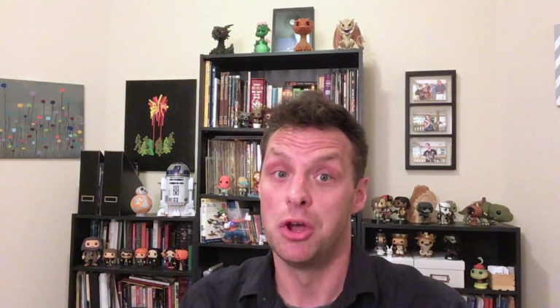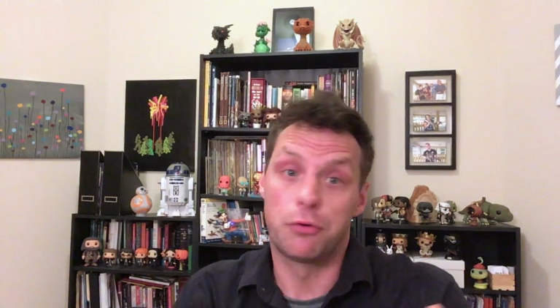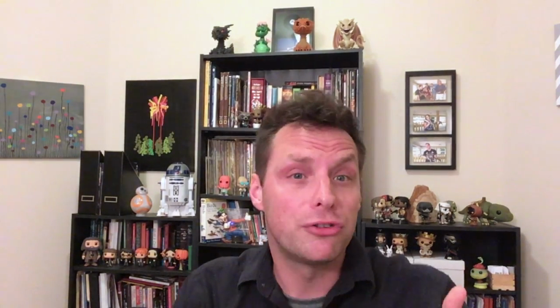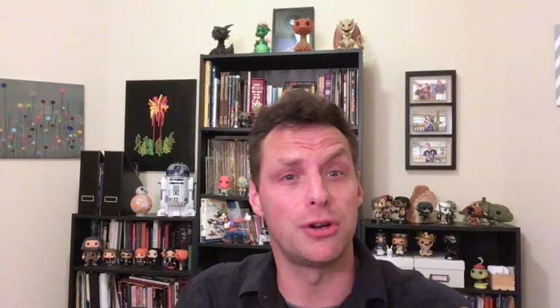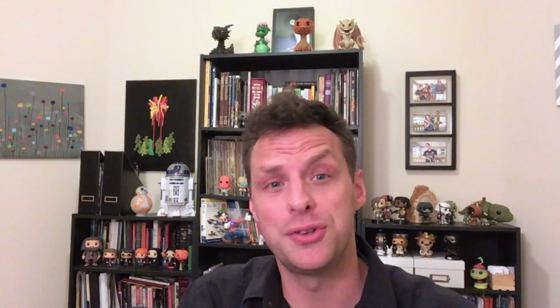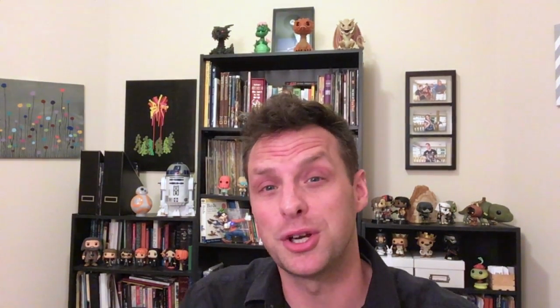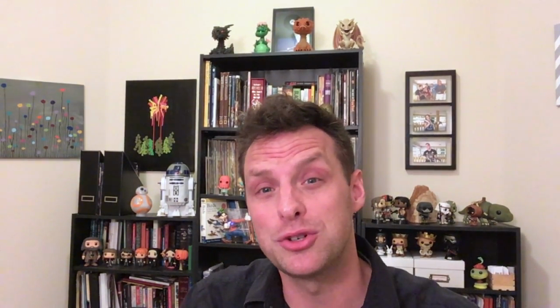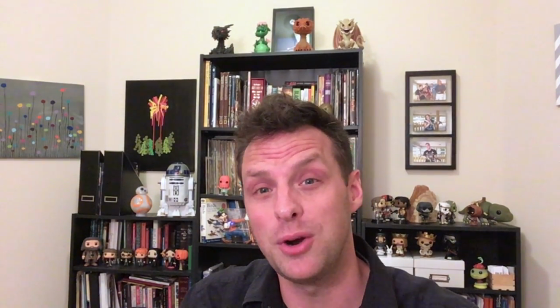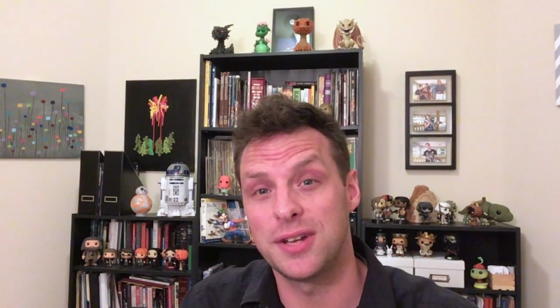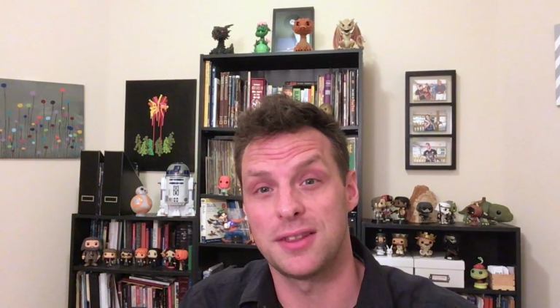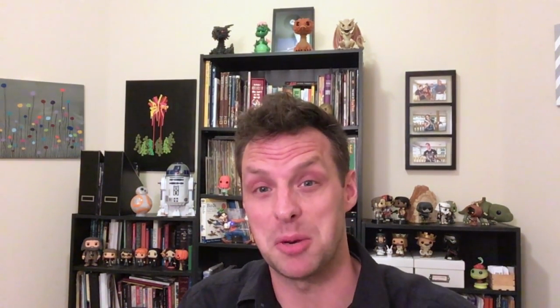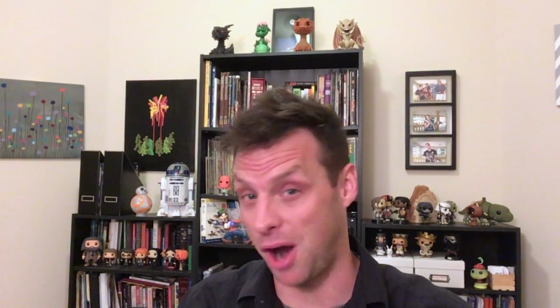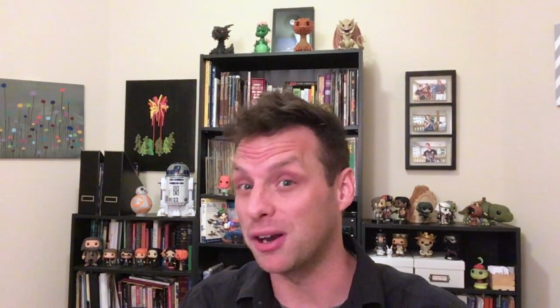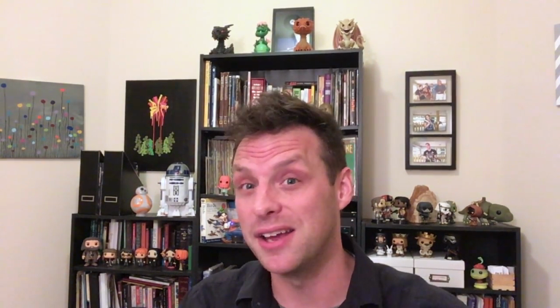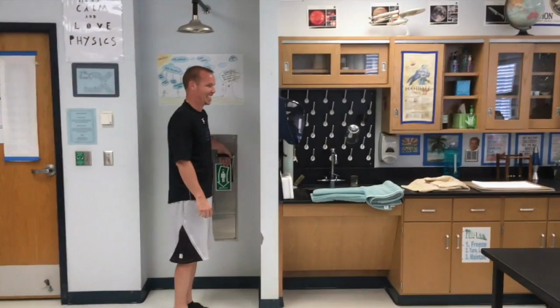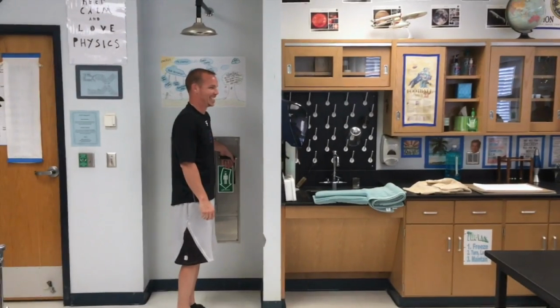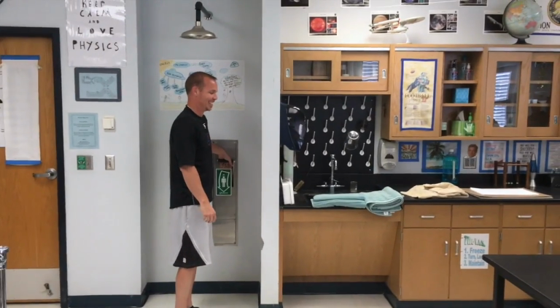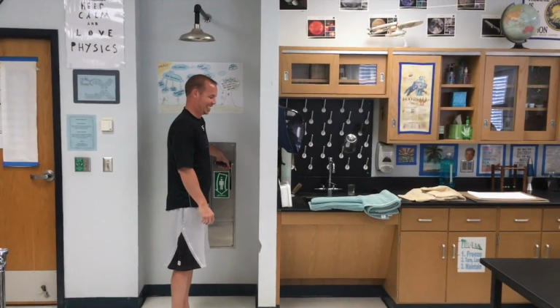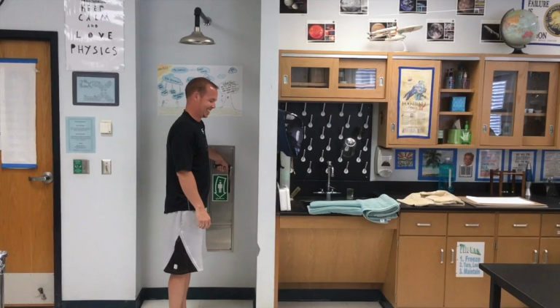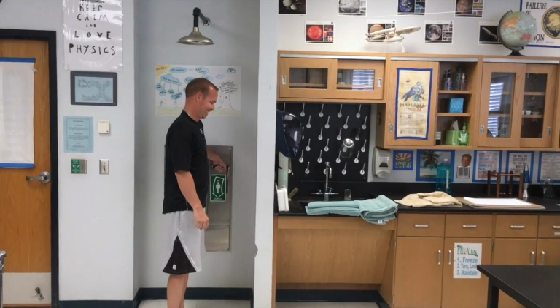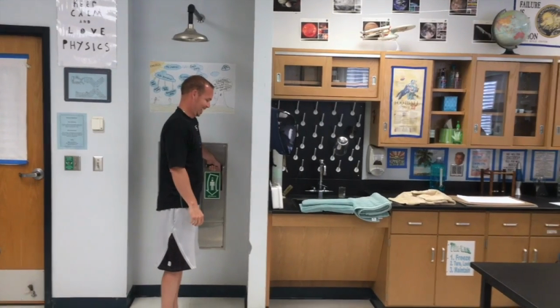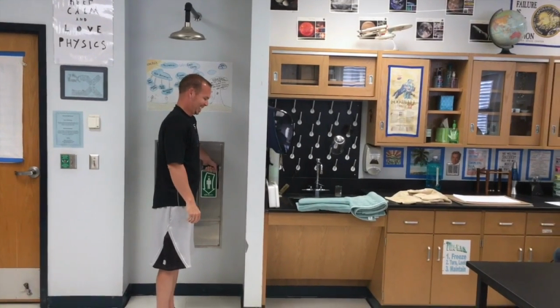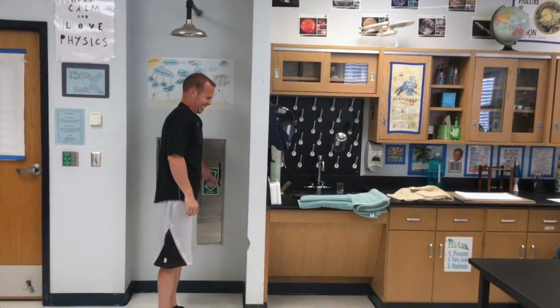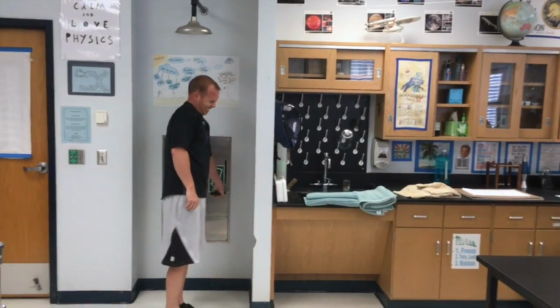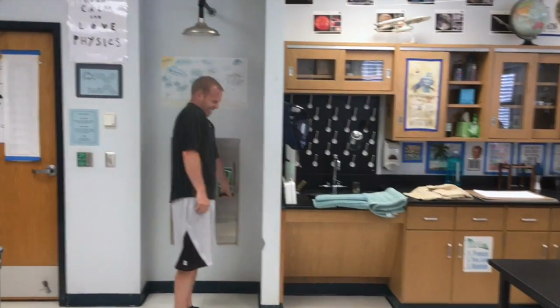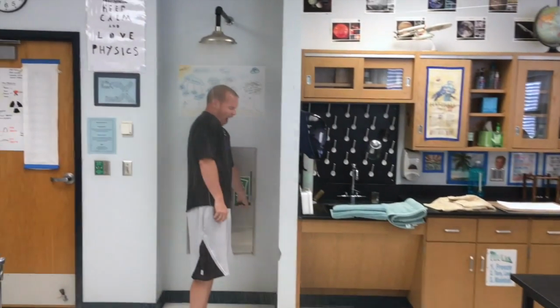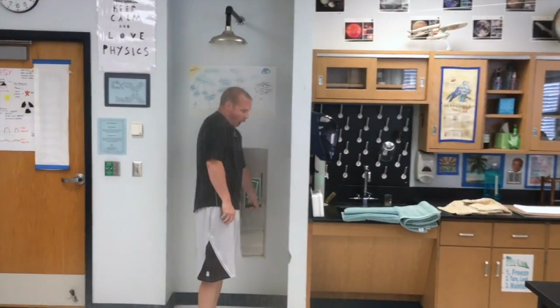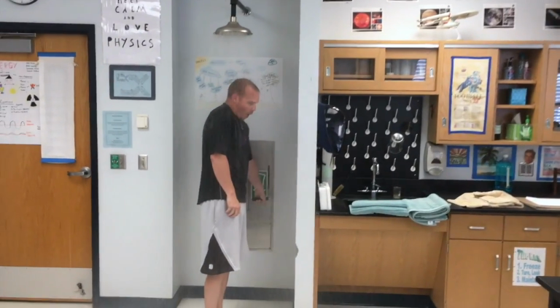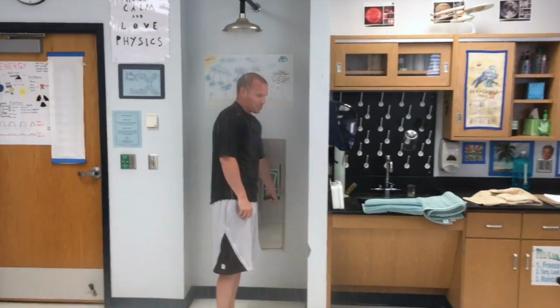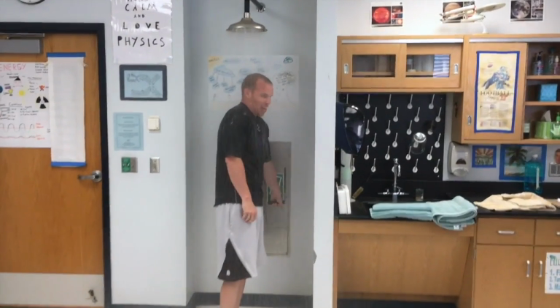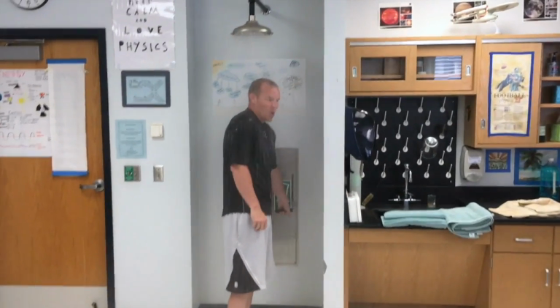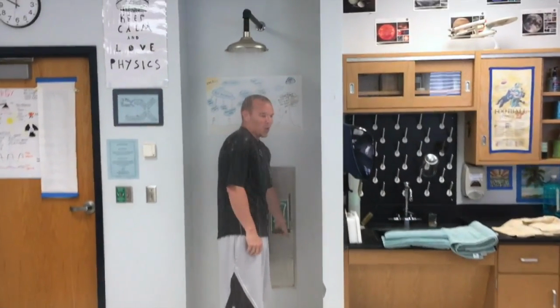Of course you can always get Coach Rowe to test the thing properly. Three, two, one... Oh, that's freaking cold!